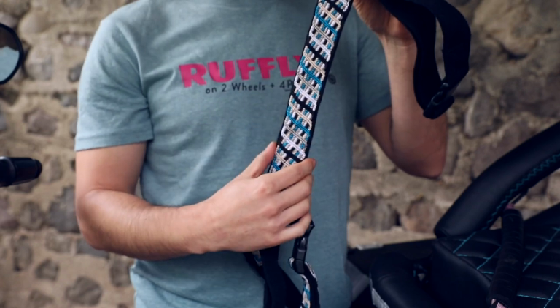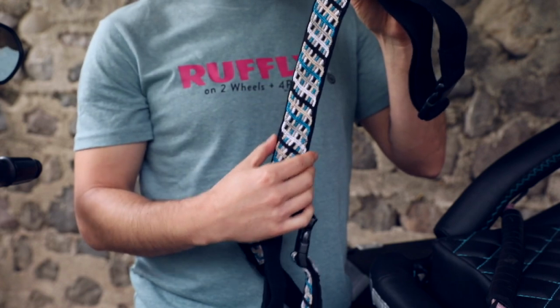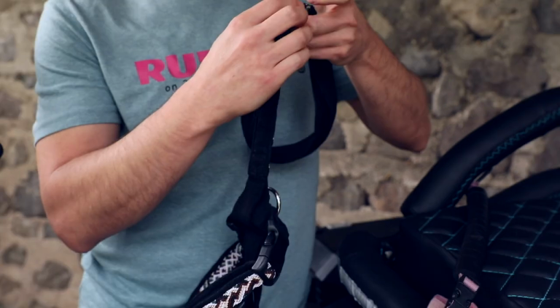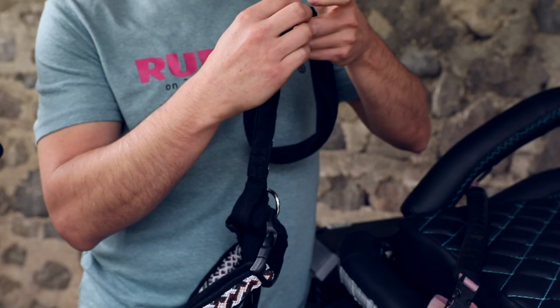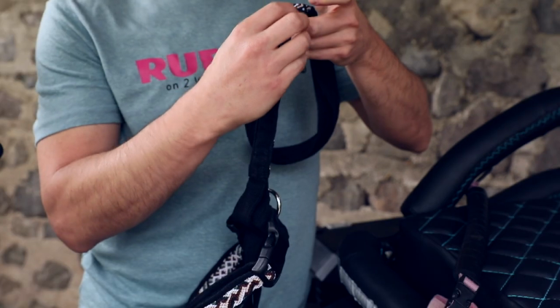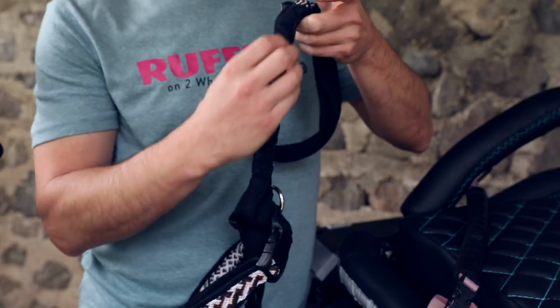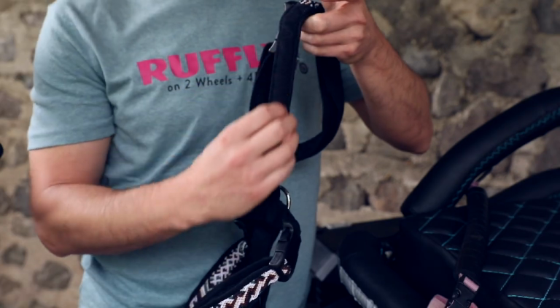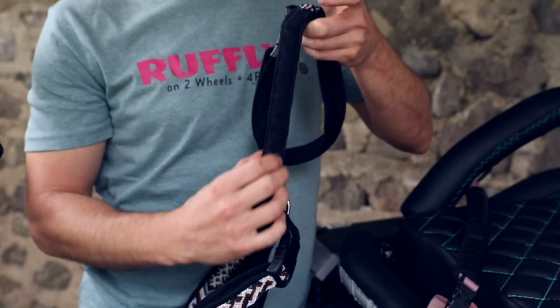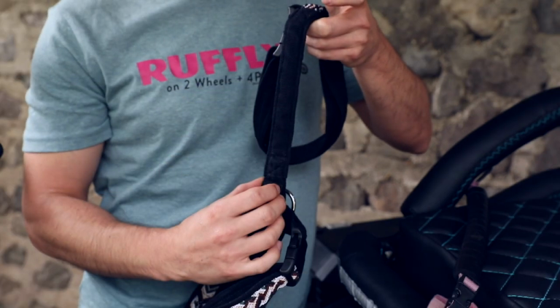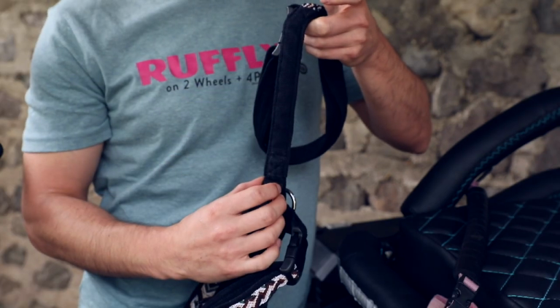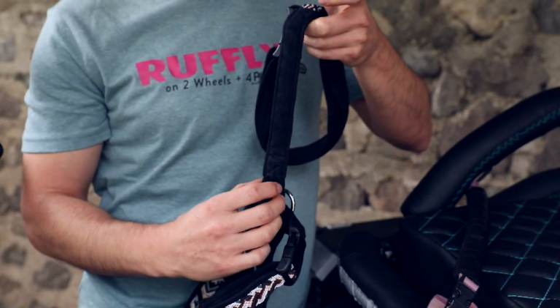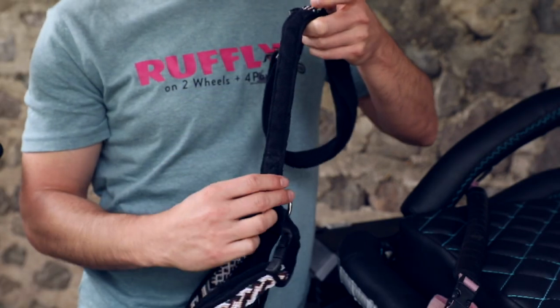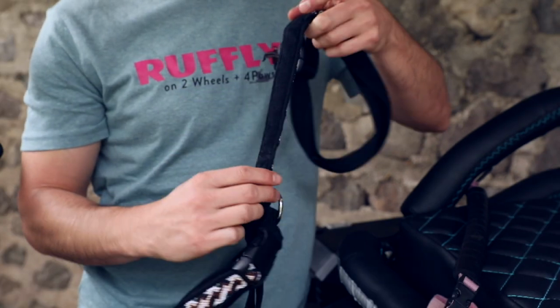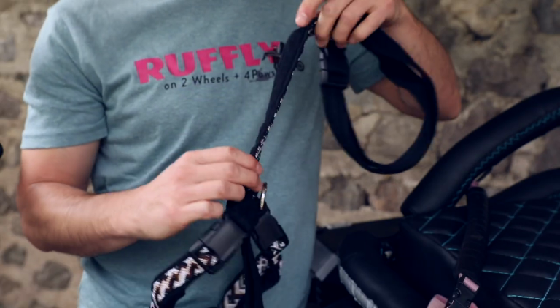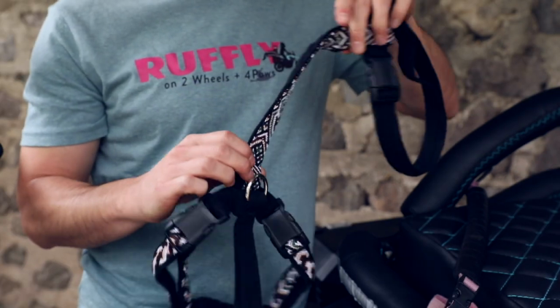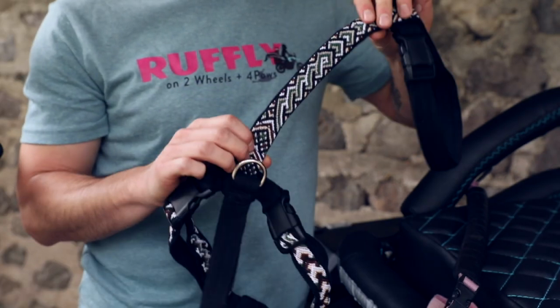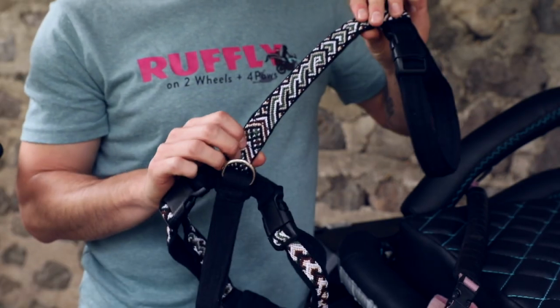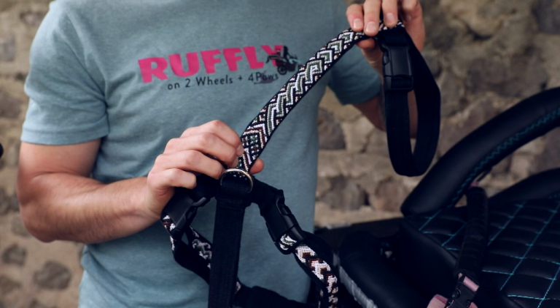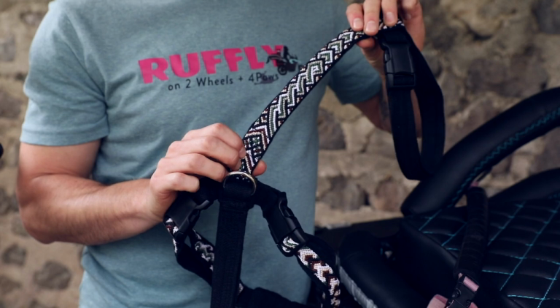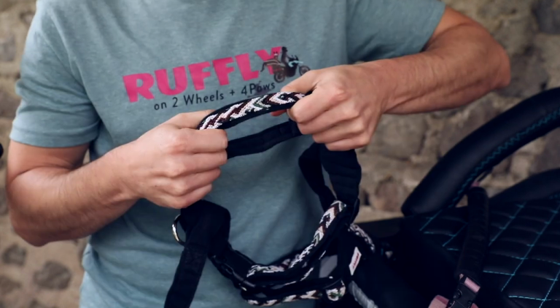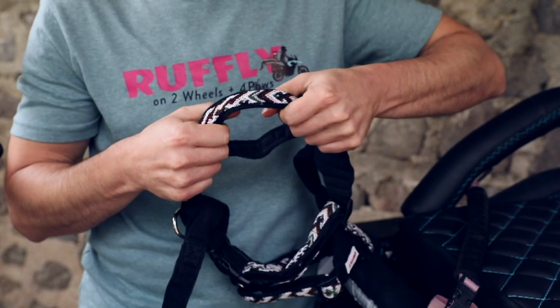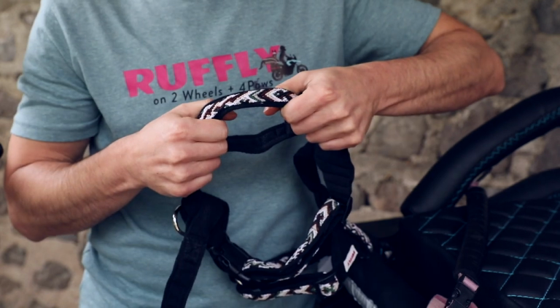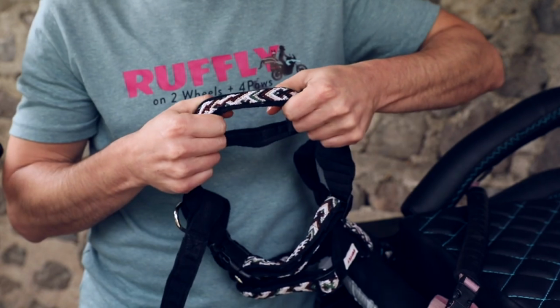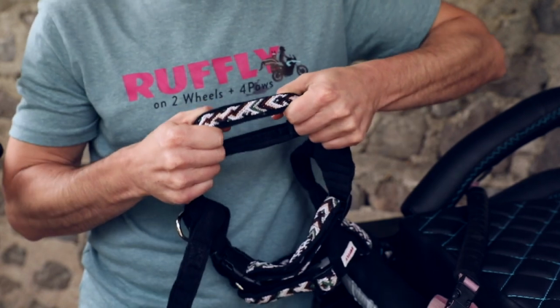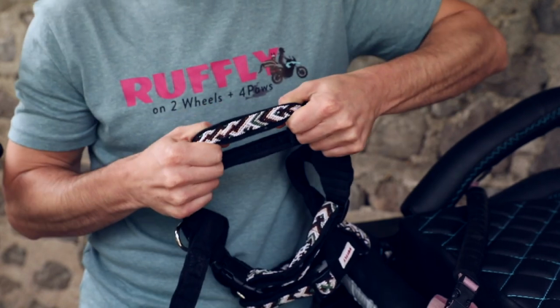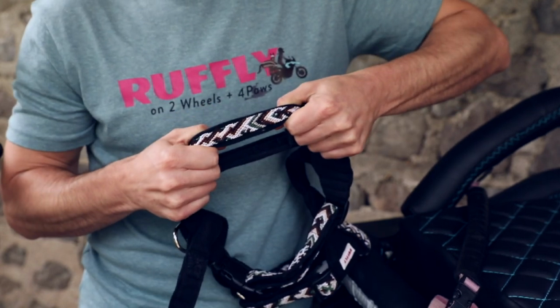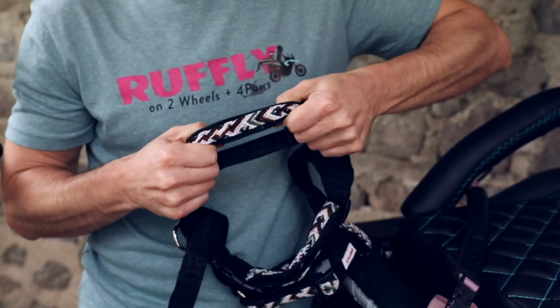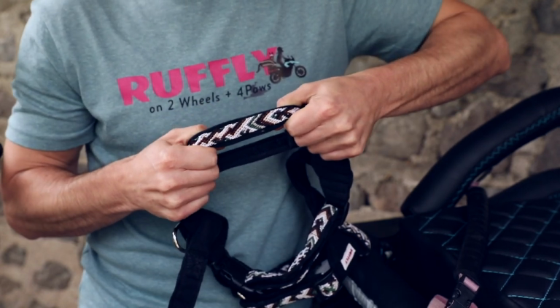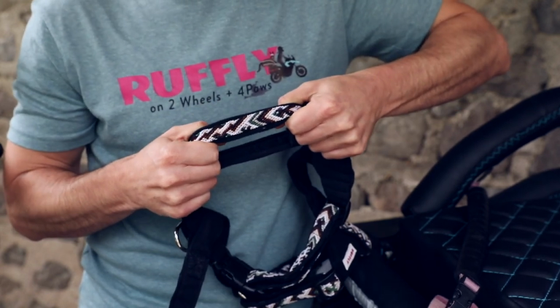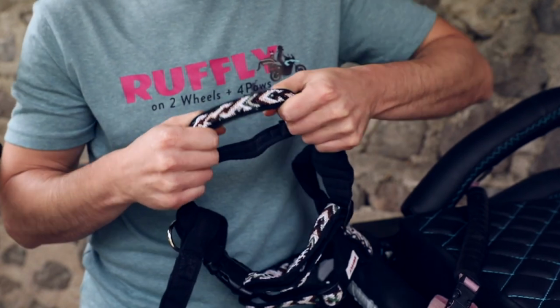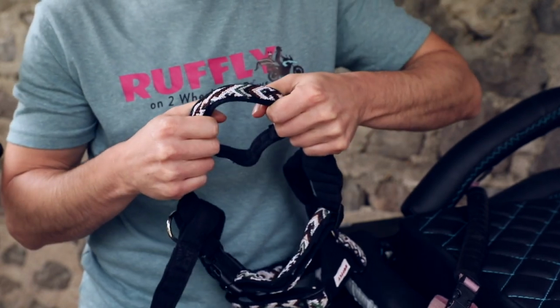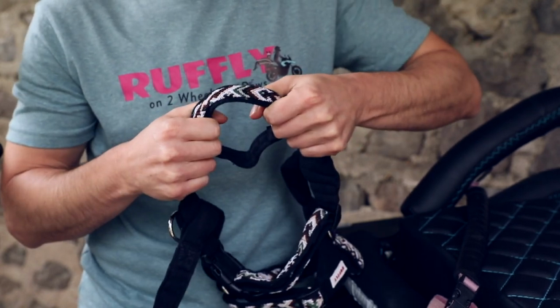Heavy-duty nylon webbing runs throughout the torso, belly, back, and straps. It gives the harness a really sturdy backbone.